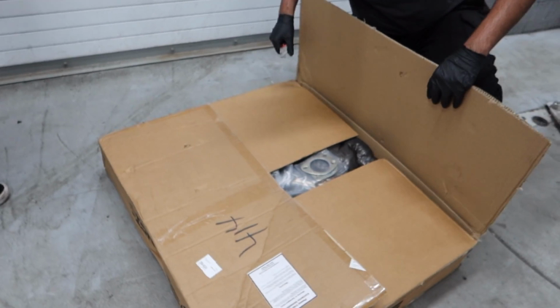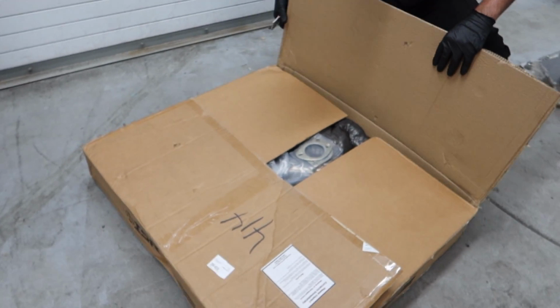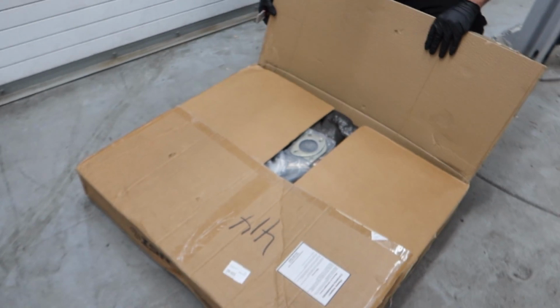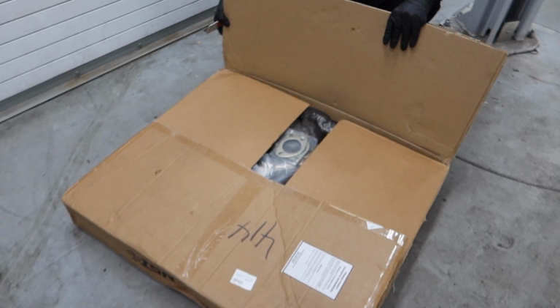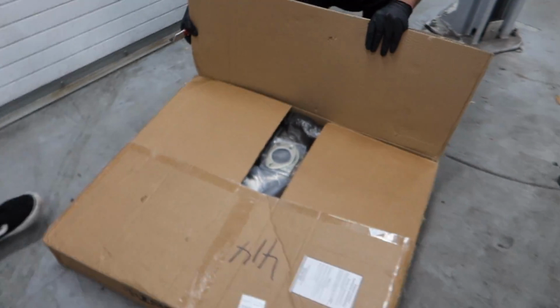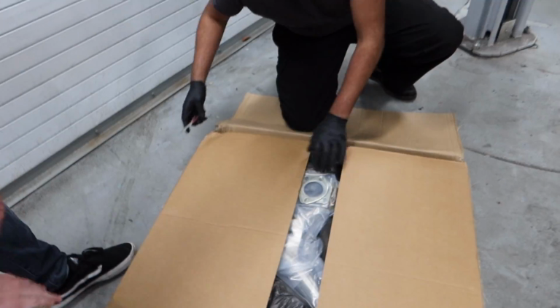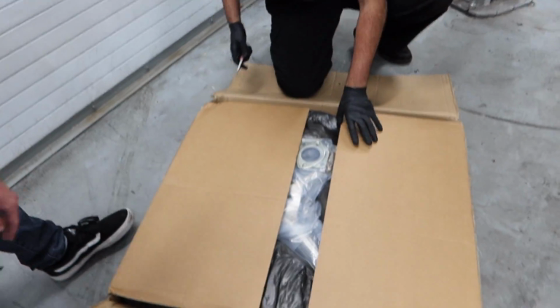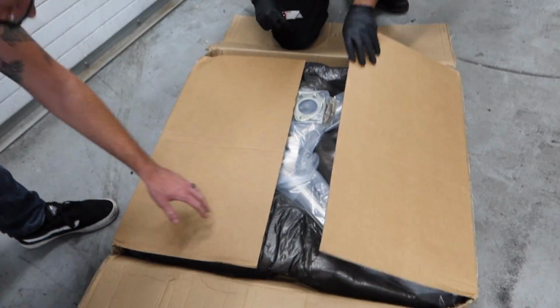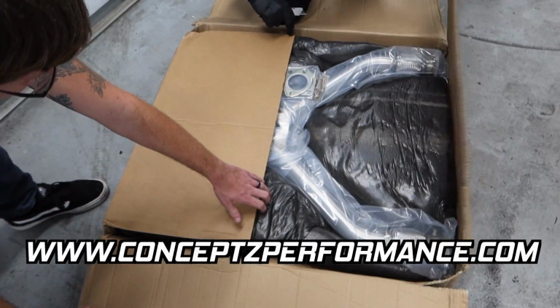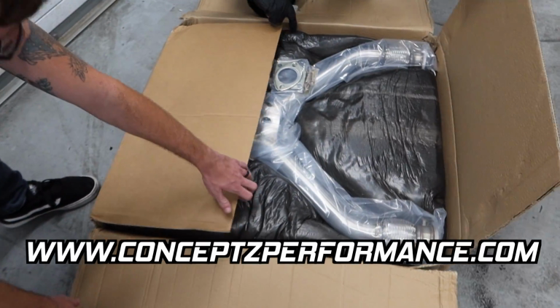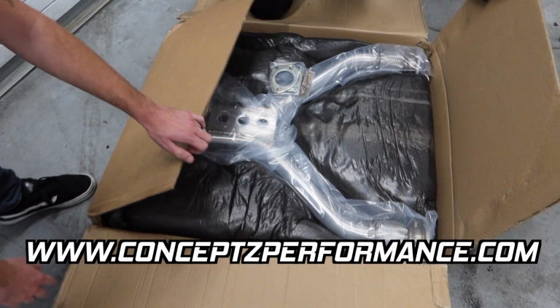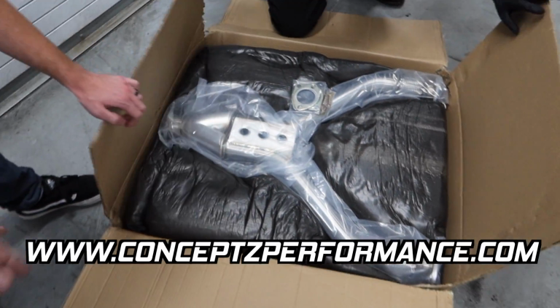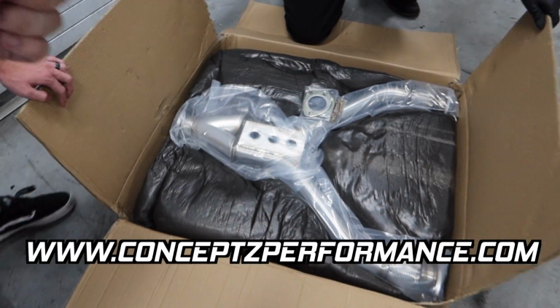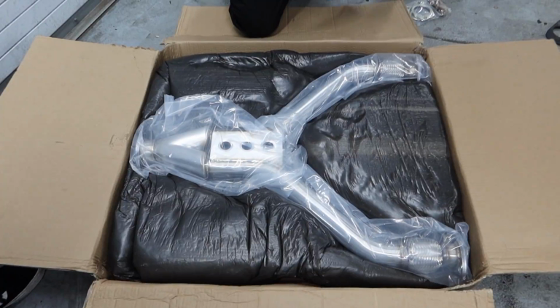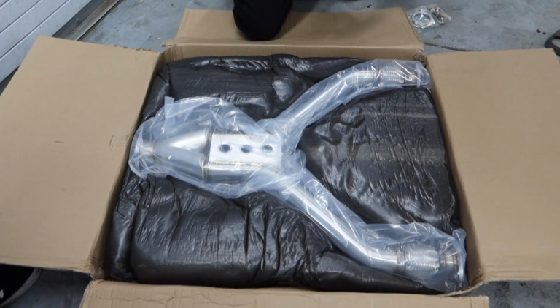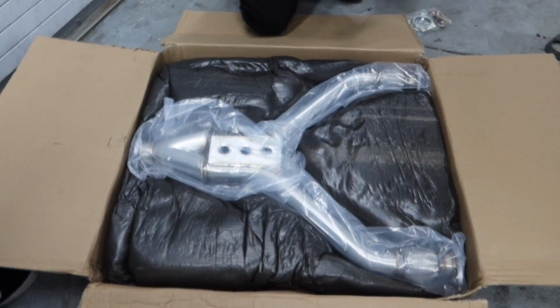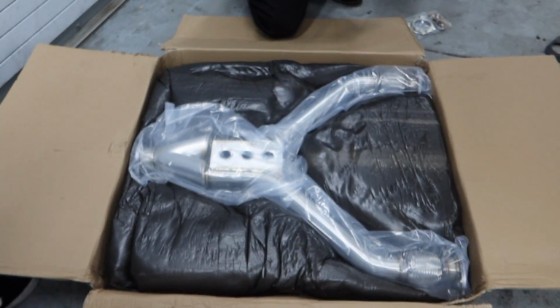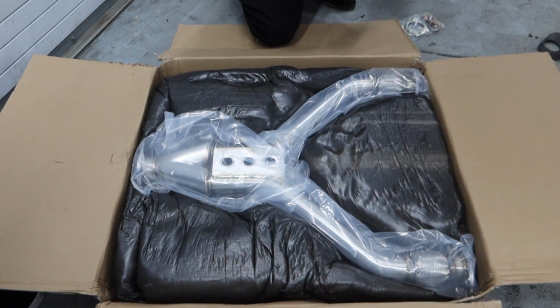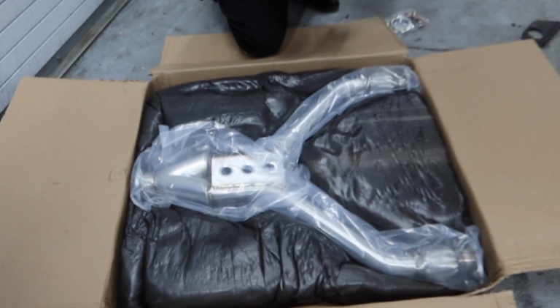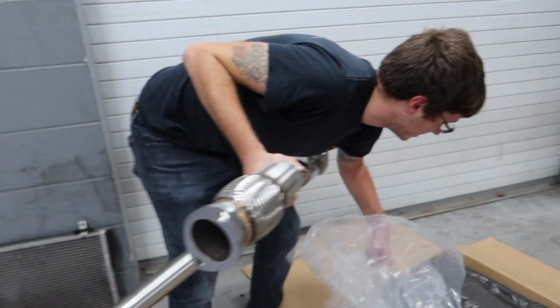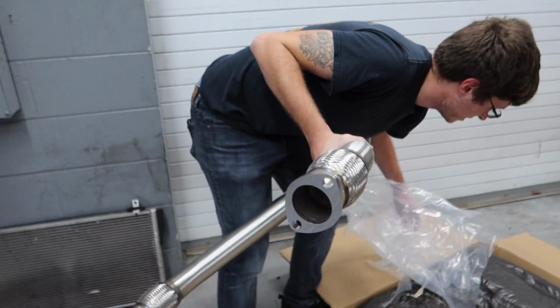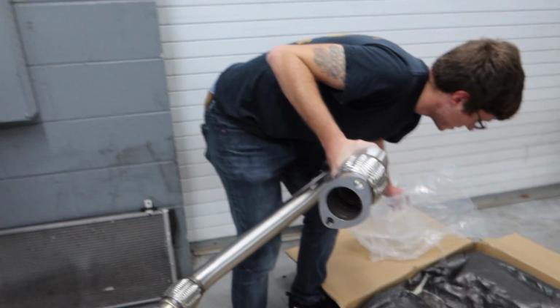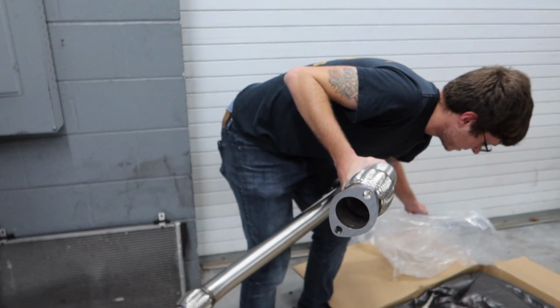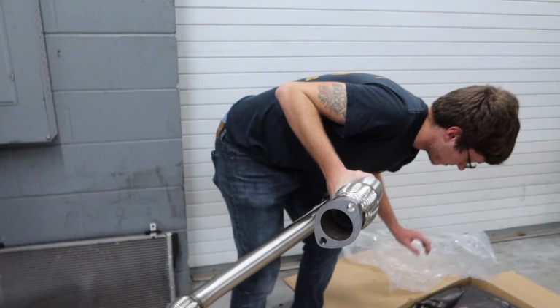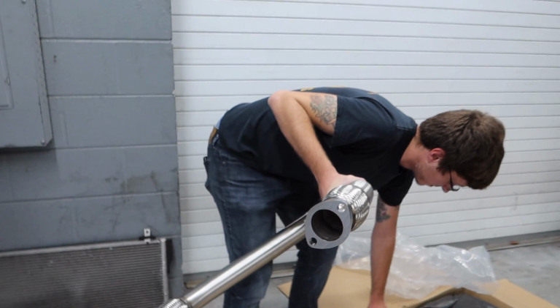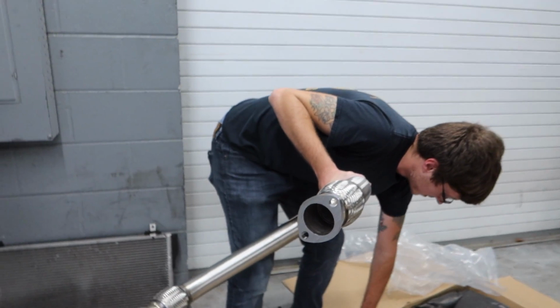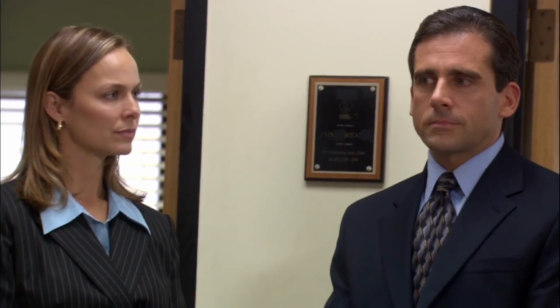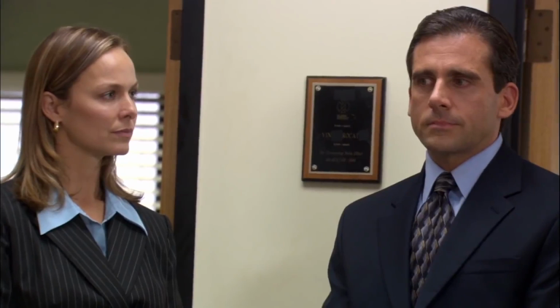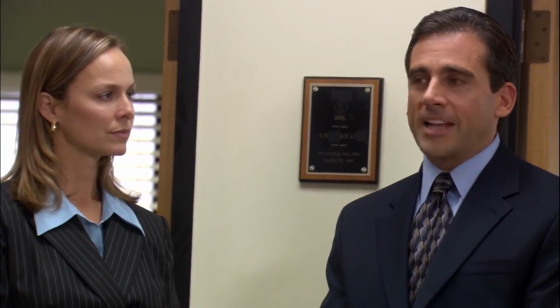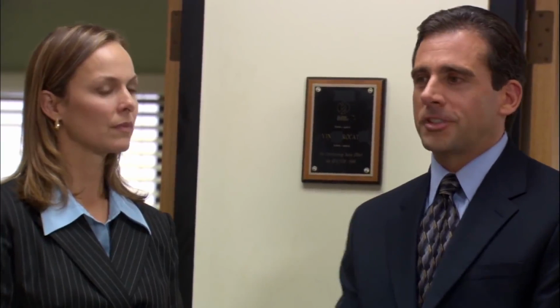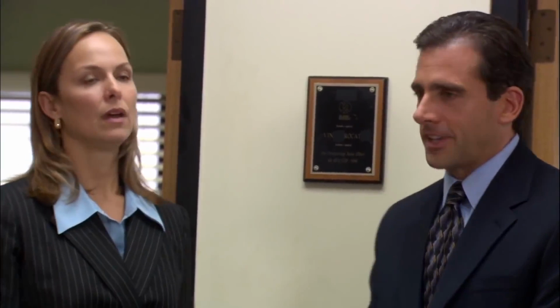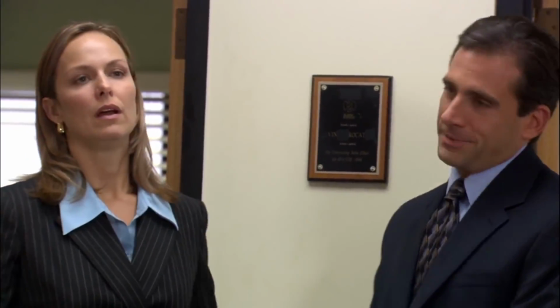We're doing the unboxing. Shoutout to Concept Z Performance. Look how pretty that looks. That thing is huge. That's what she said!